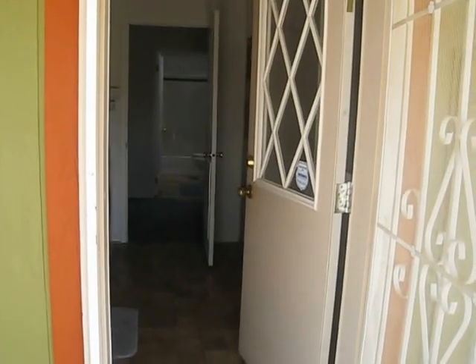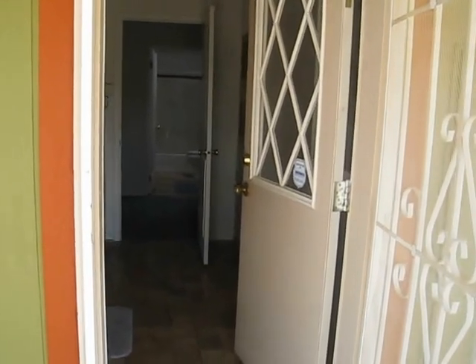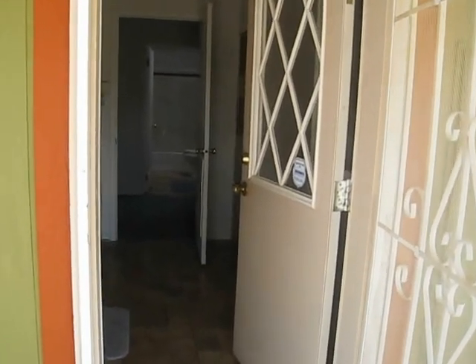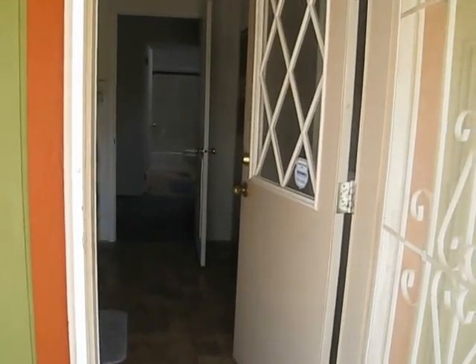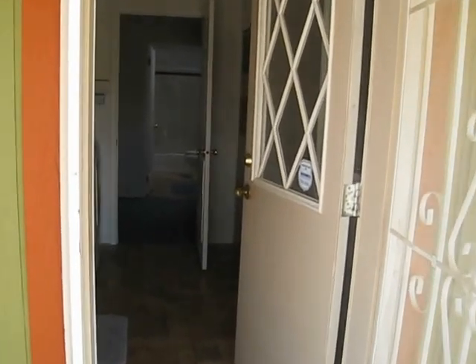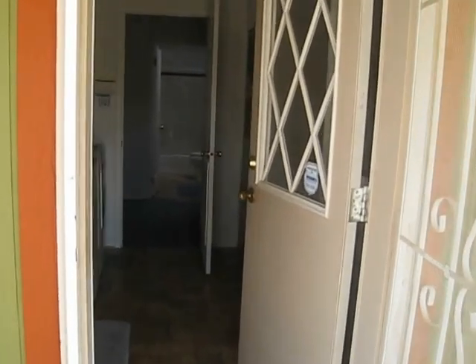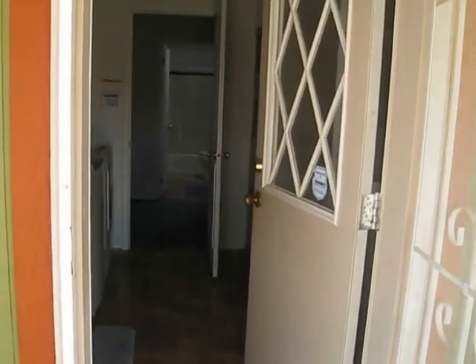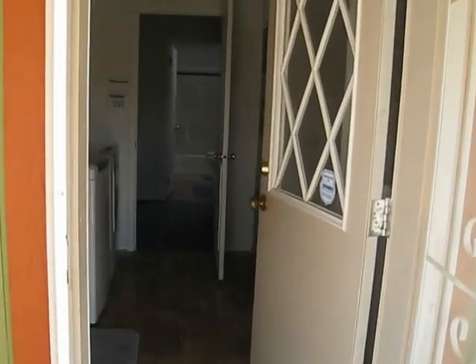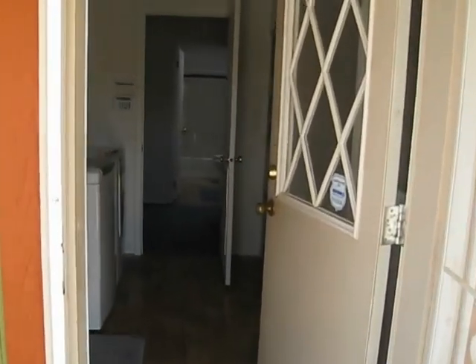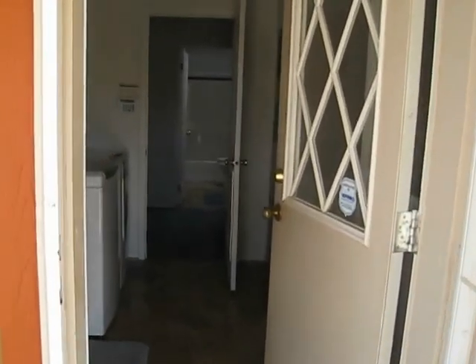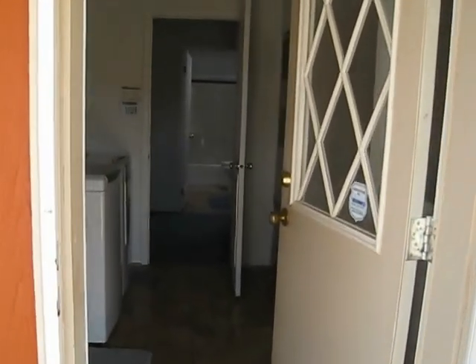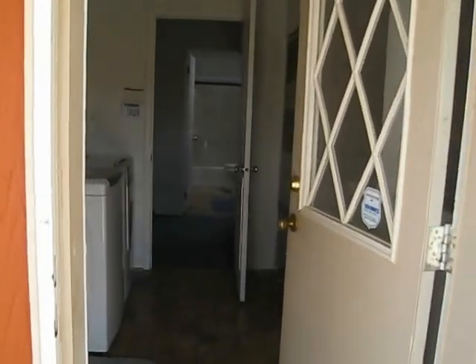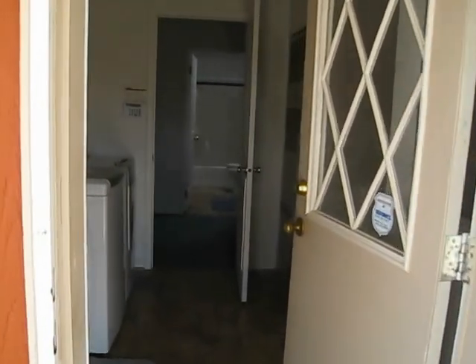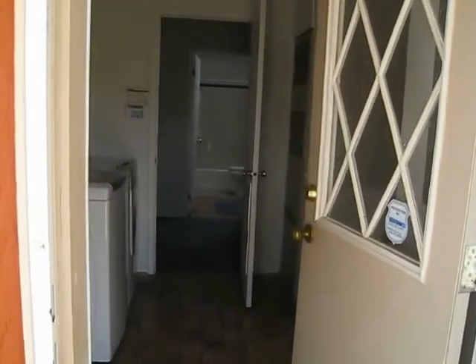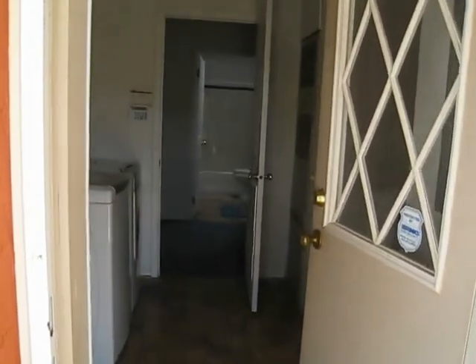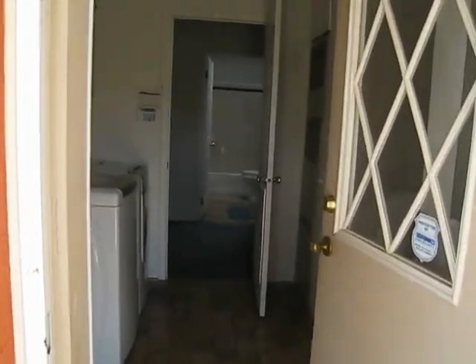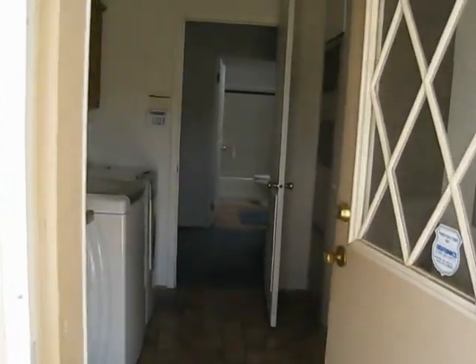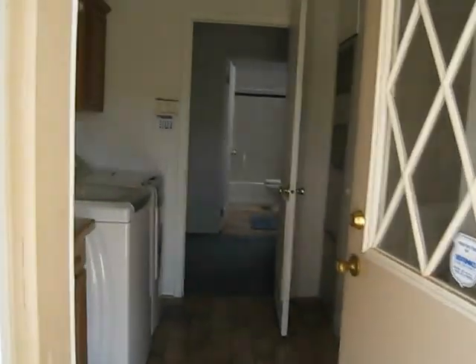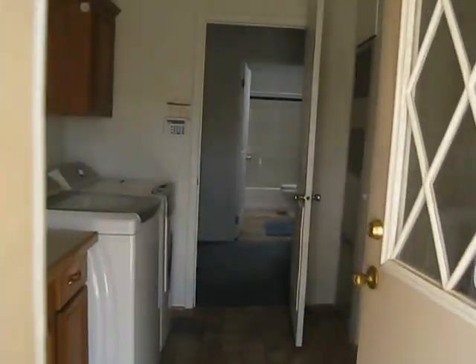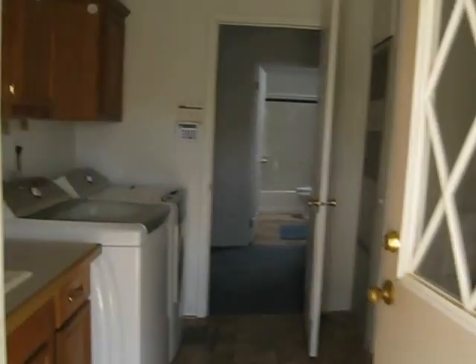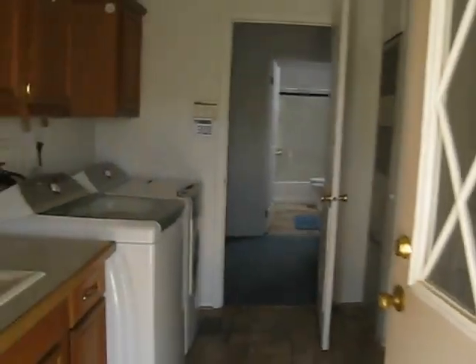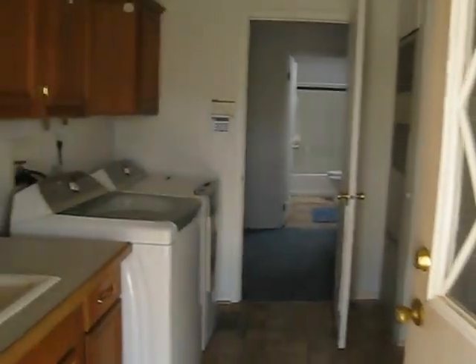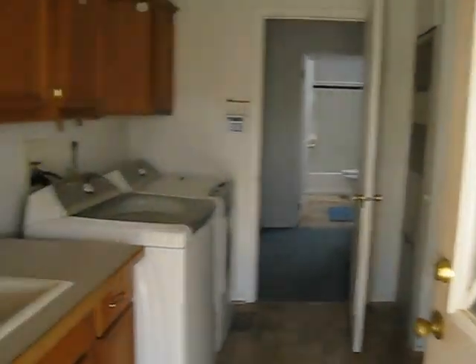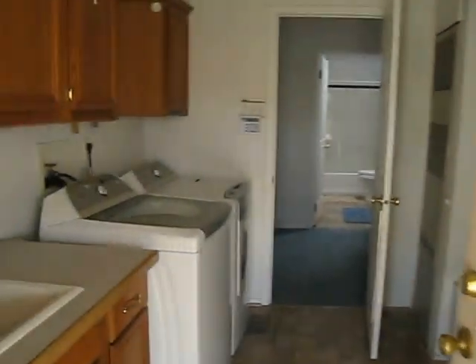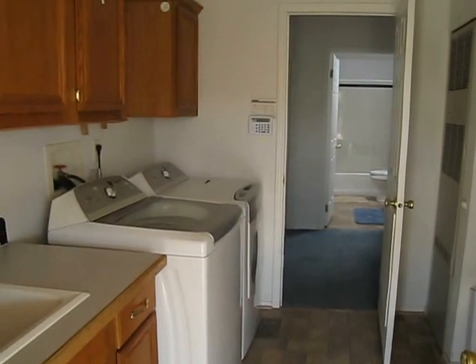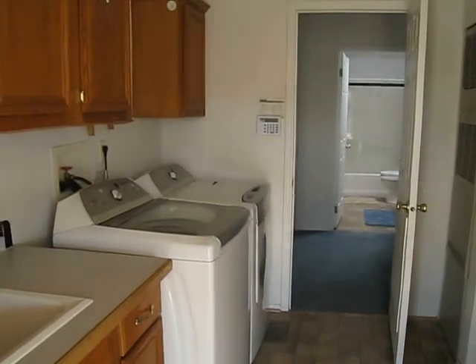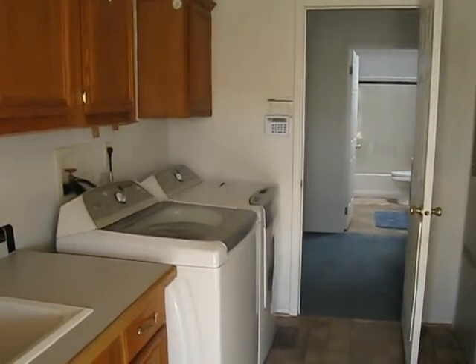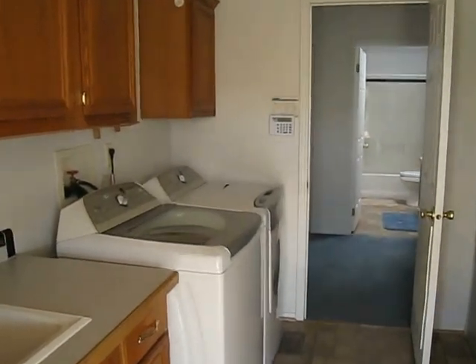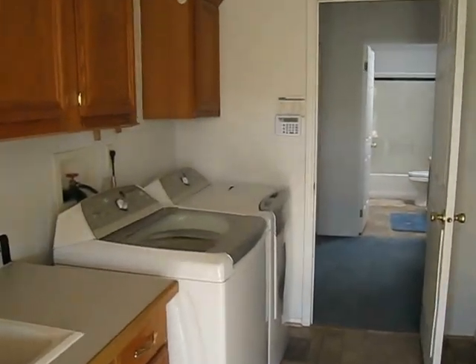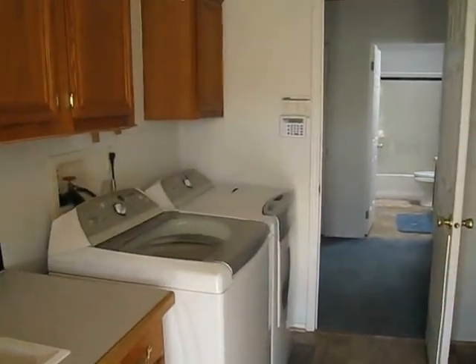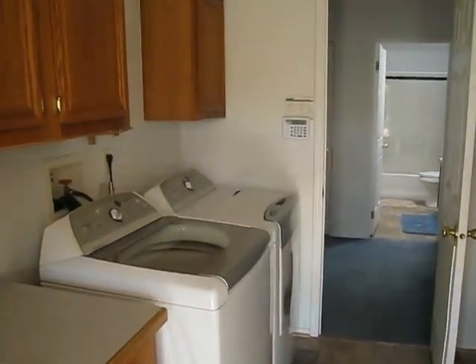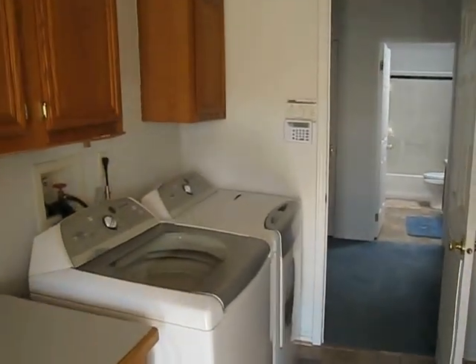We're gonna do a quick walkthrough of the Two Mile Inn. This is the laundry room.